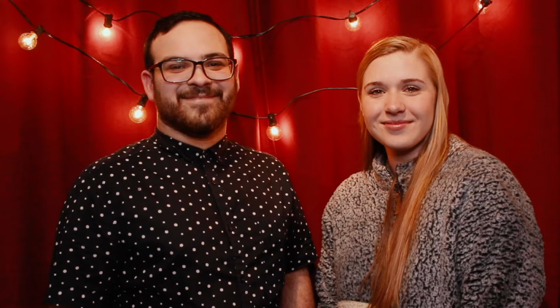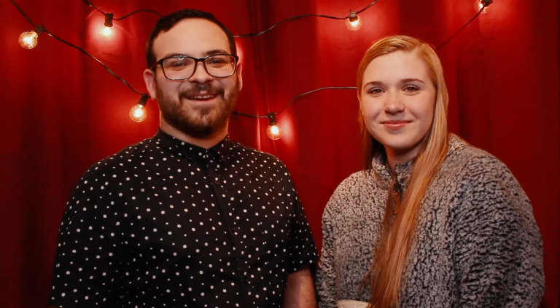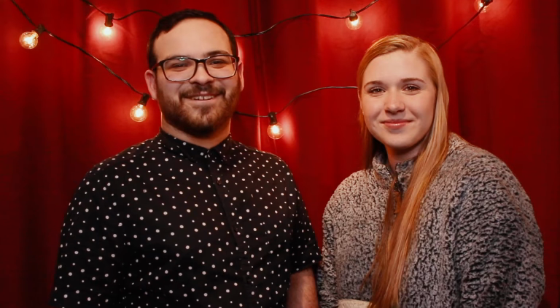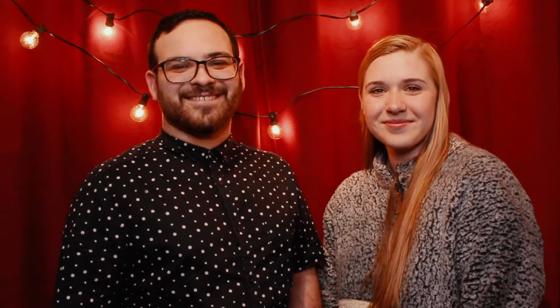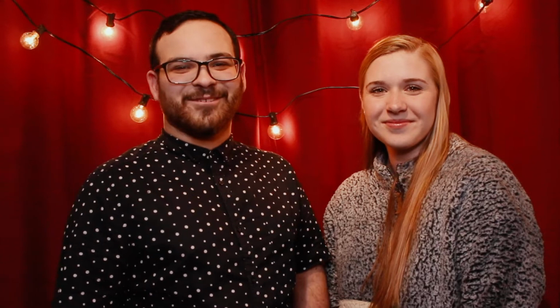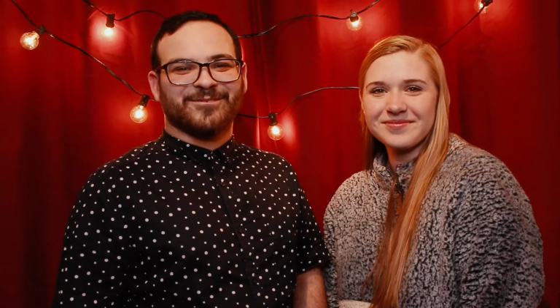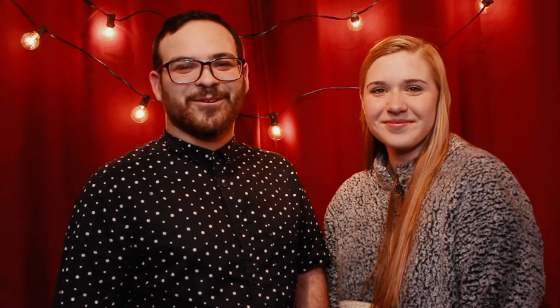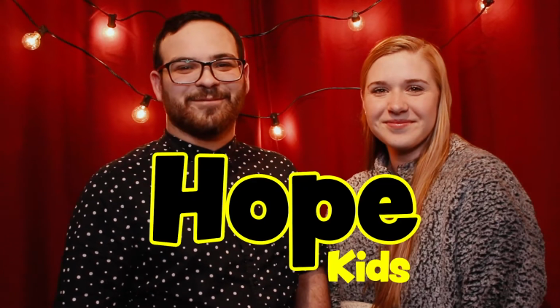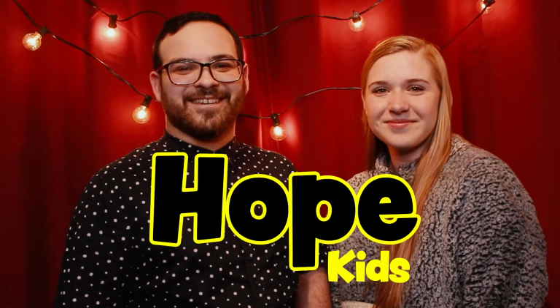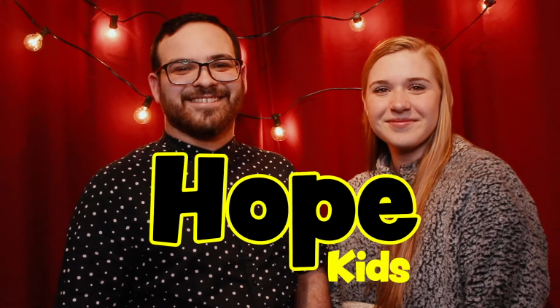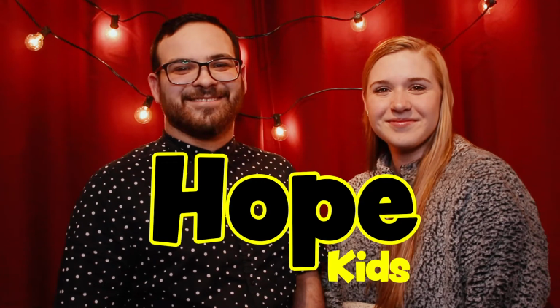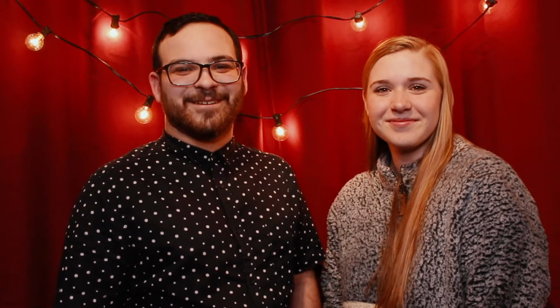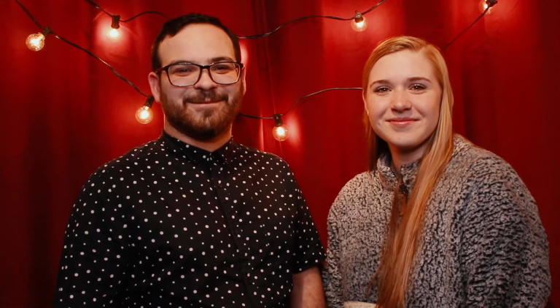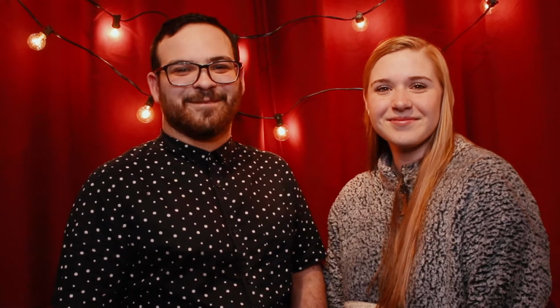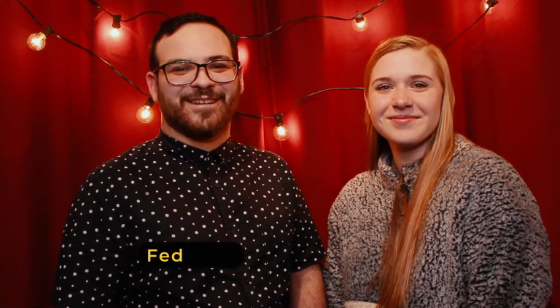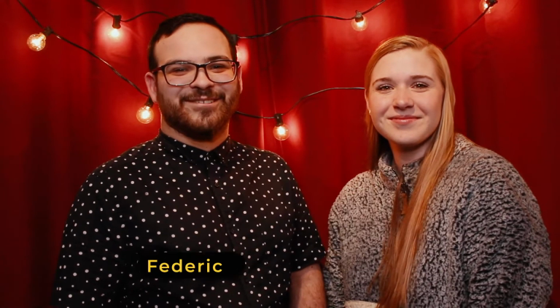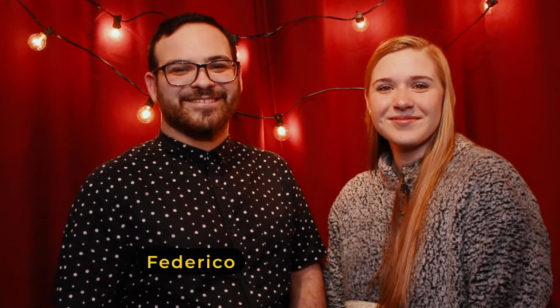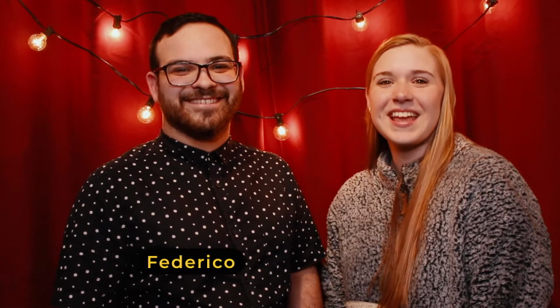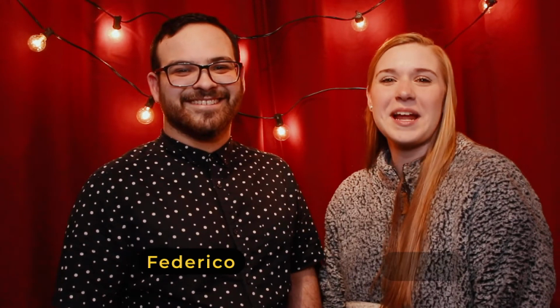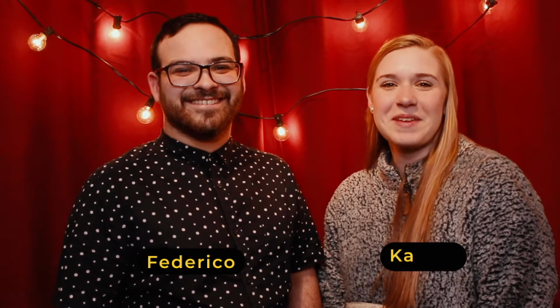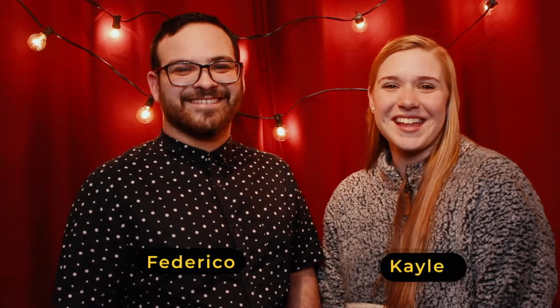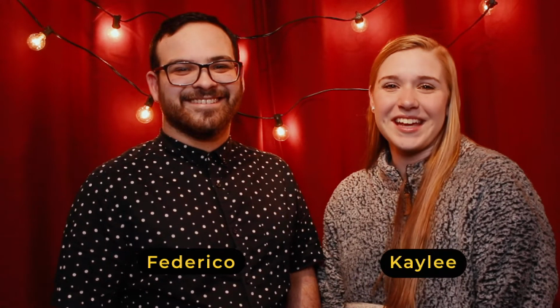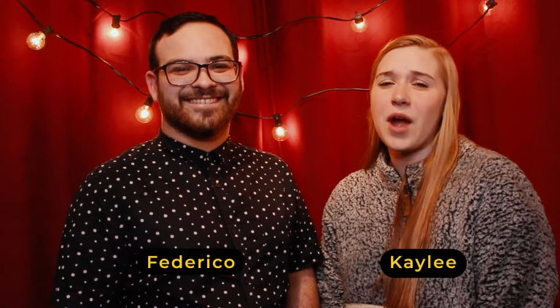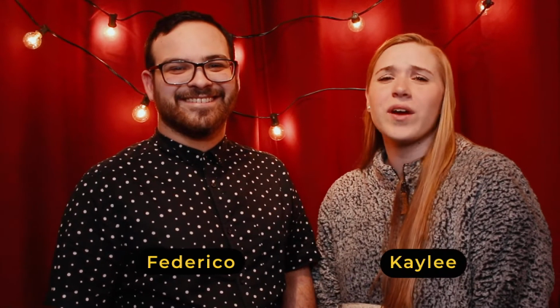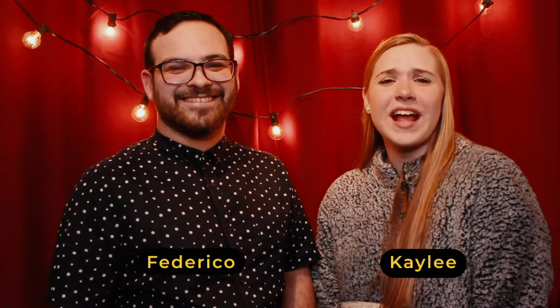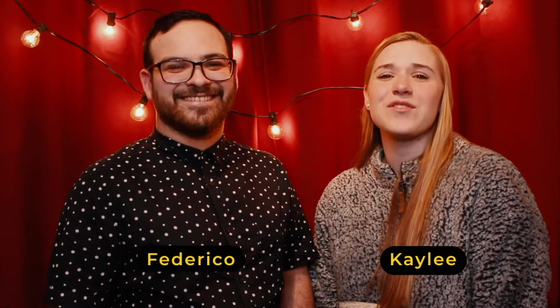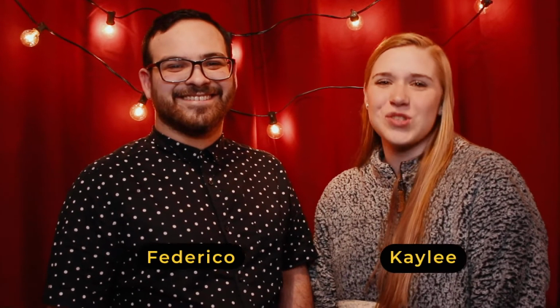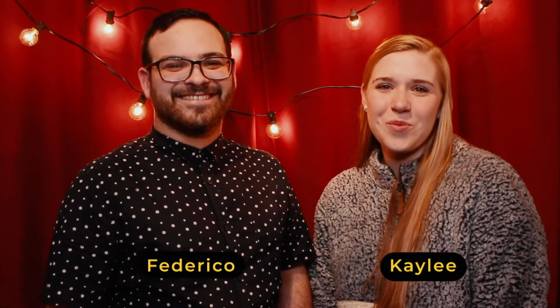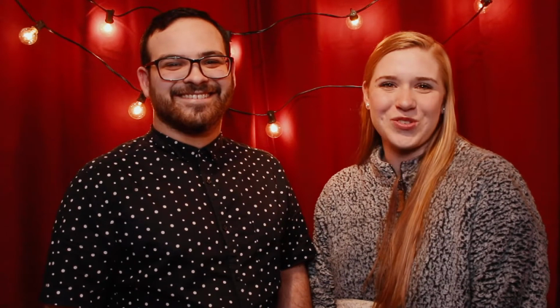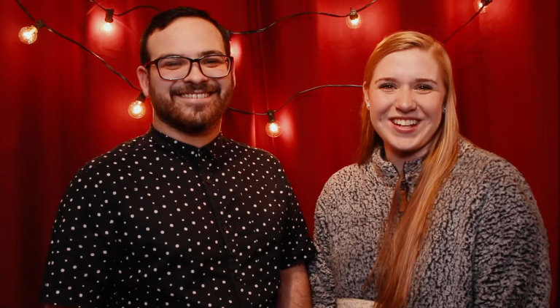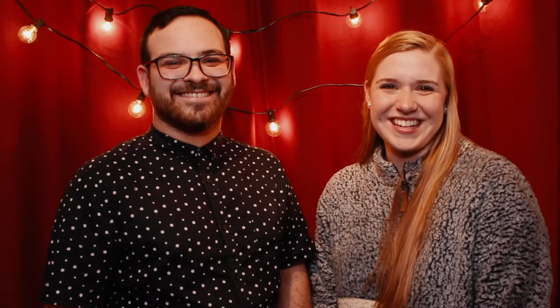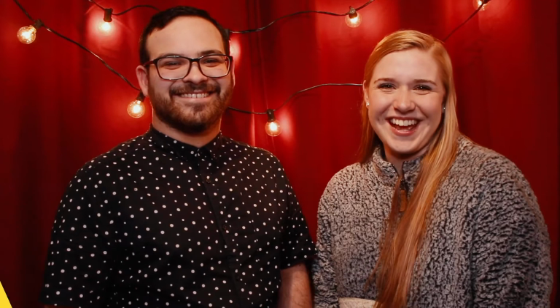Hey friends, welcome to Hope Kids. My name is Federico, and I'm Kaylee, and we're going to have so much fun today.